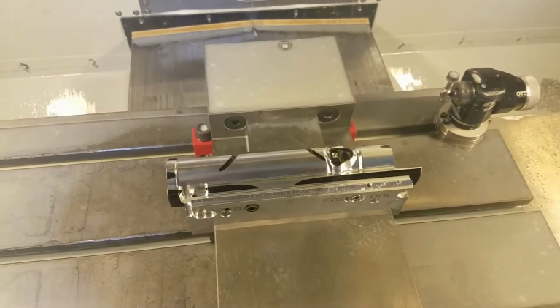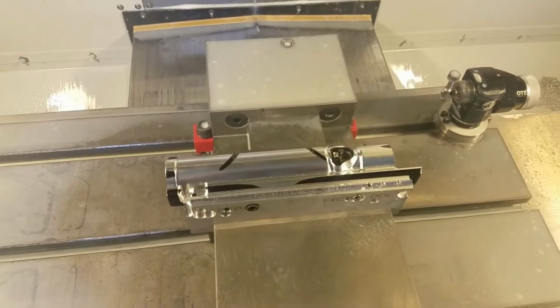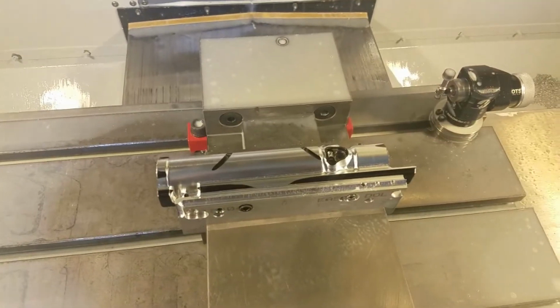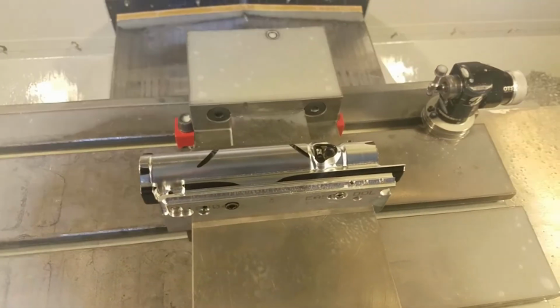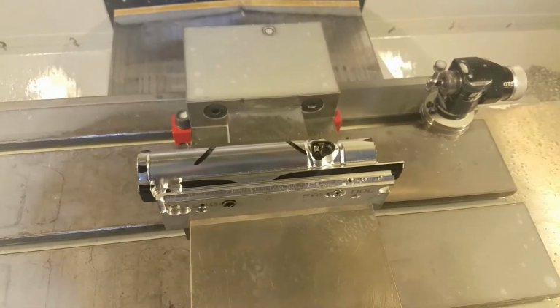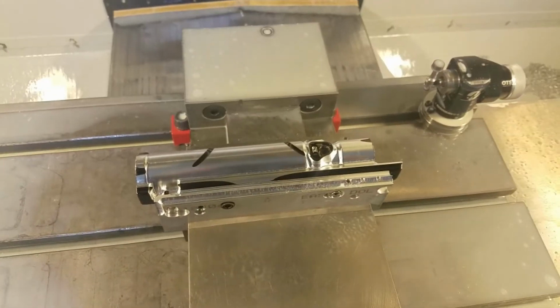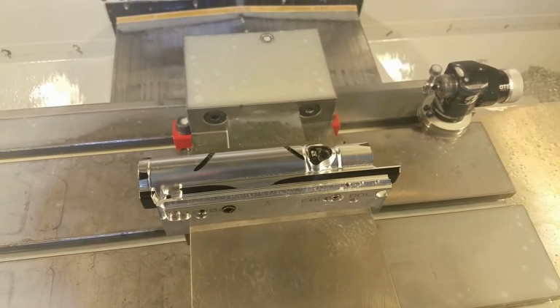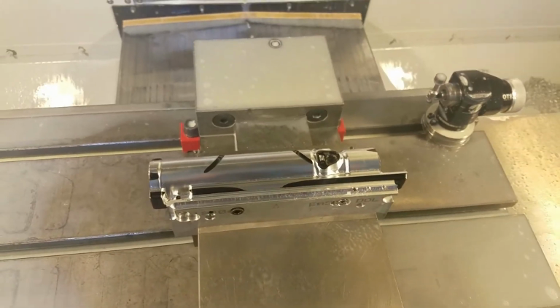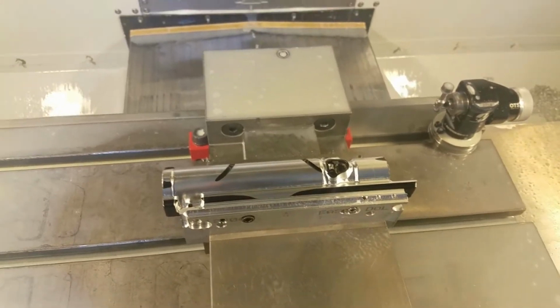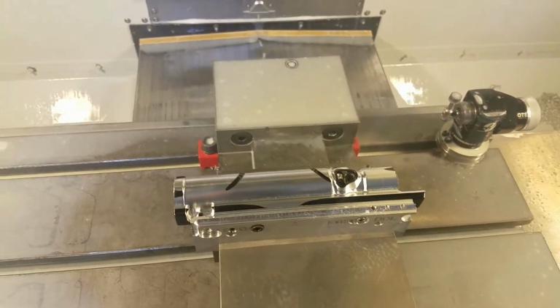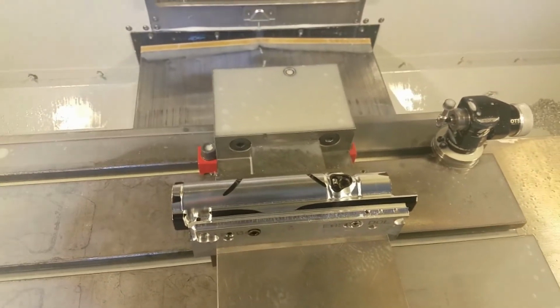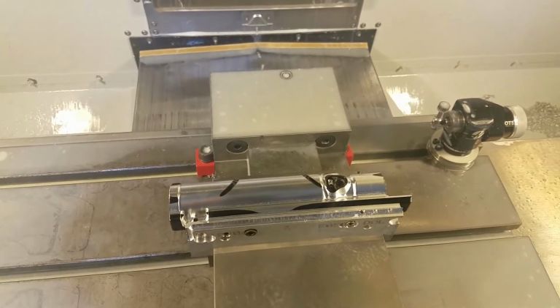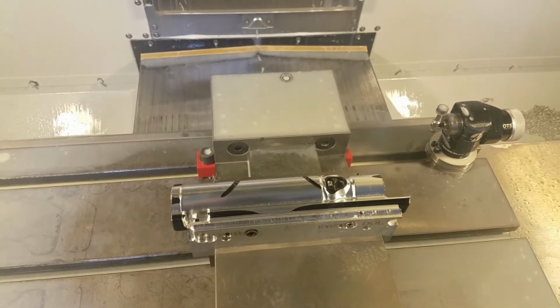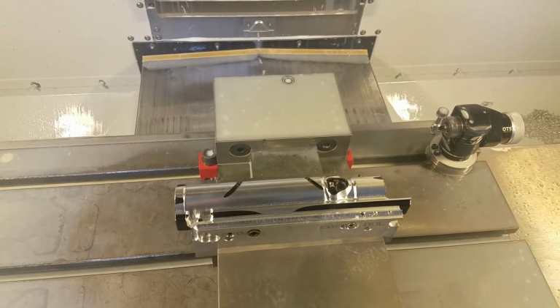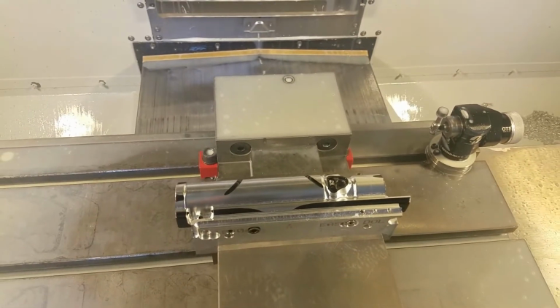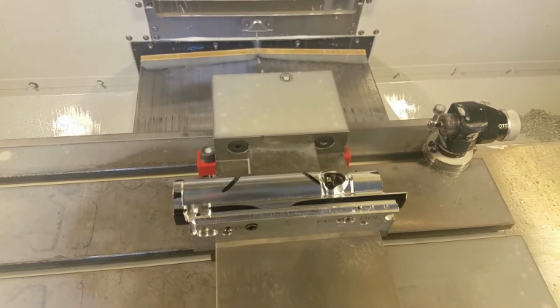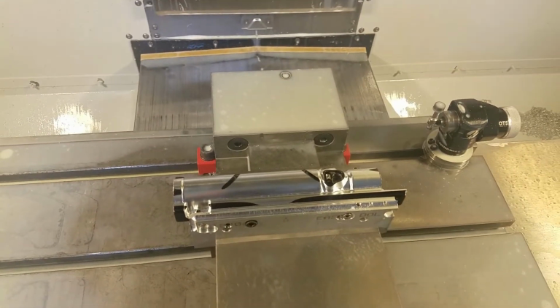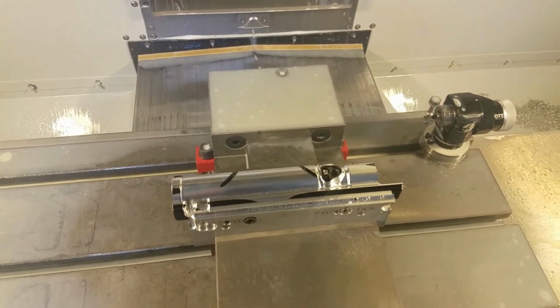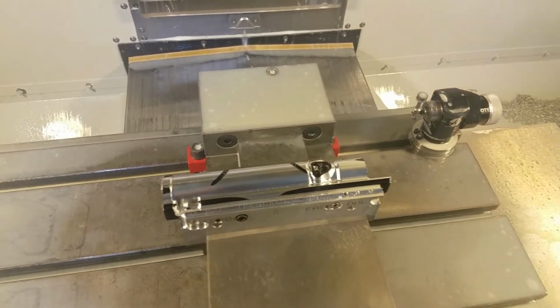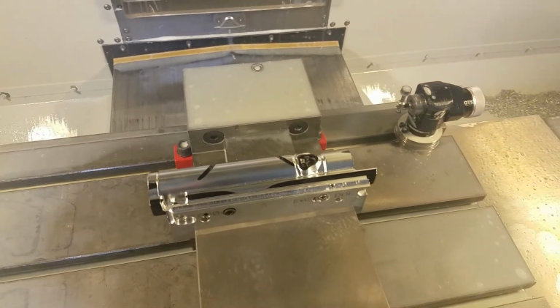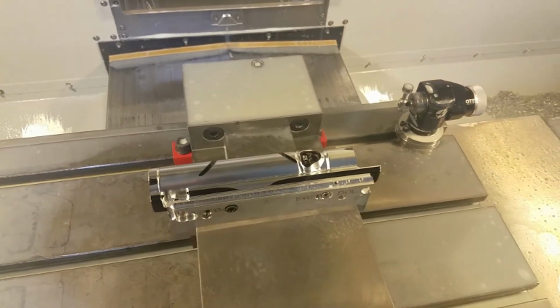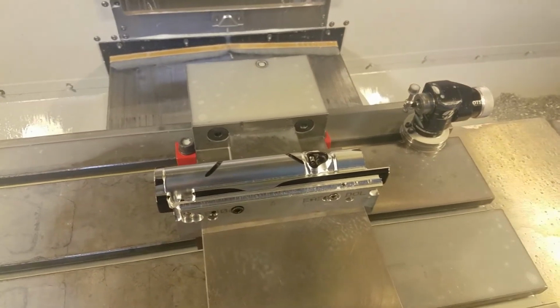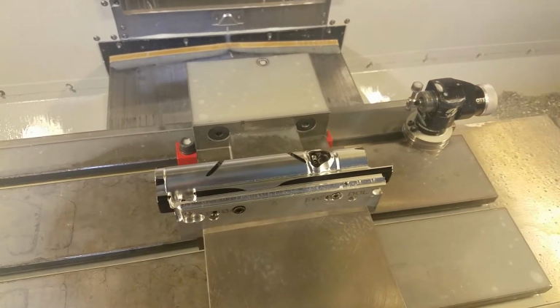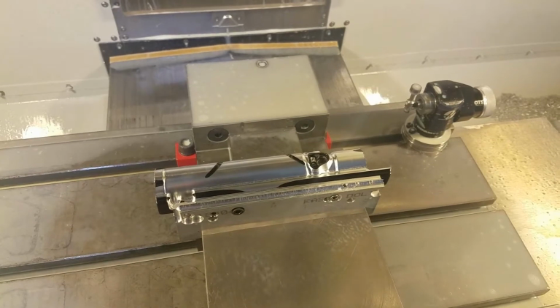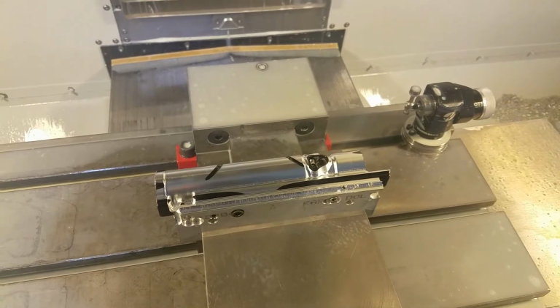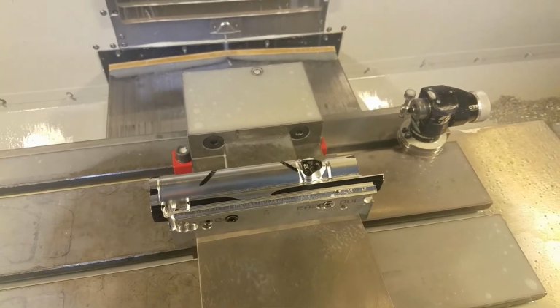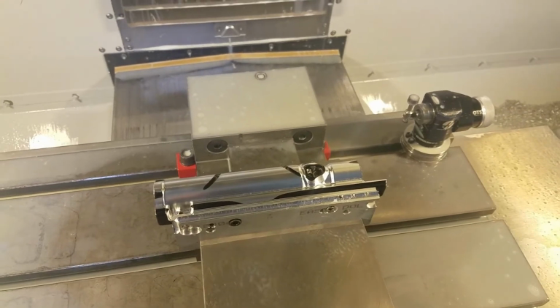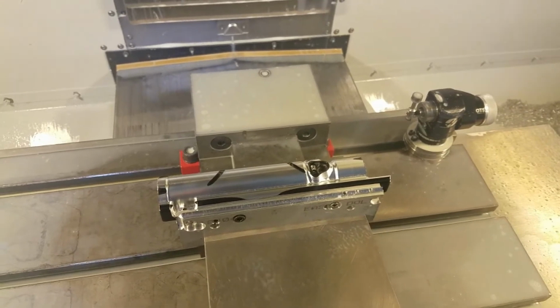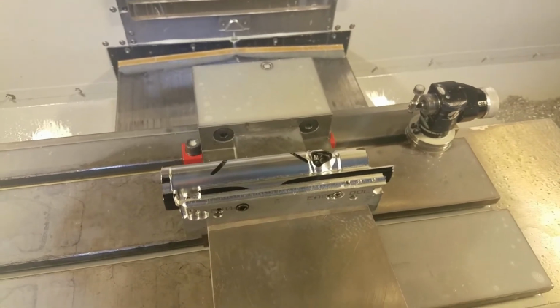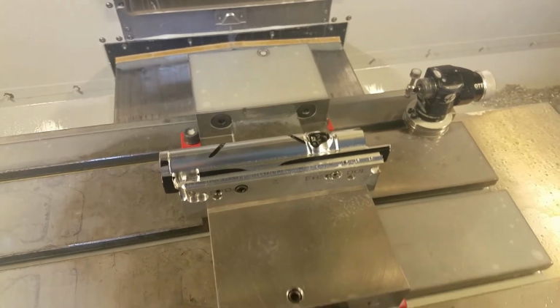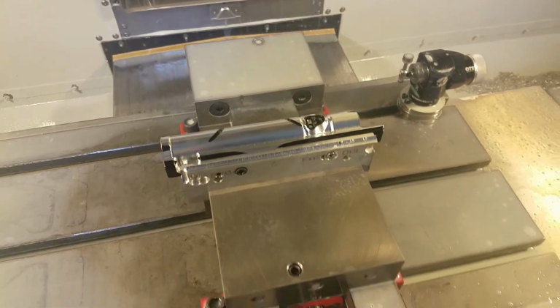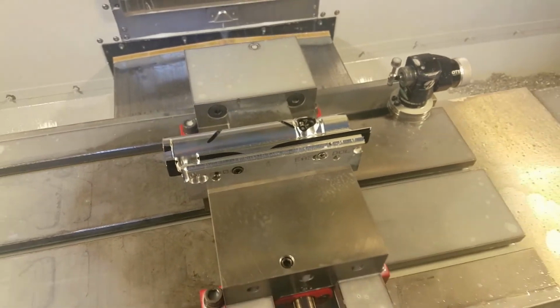I'm going to take this out of the machine and put the strange body in there, and then we'll start it over. You'll be able to see the roughing, which is pretty interesting.